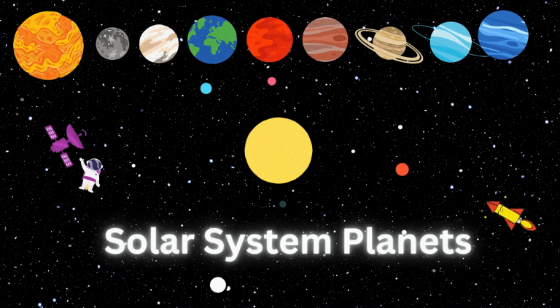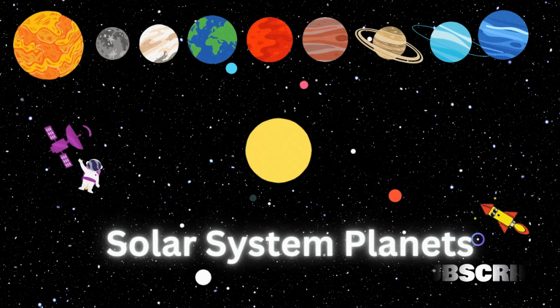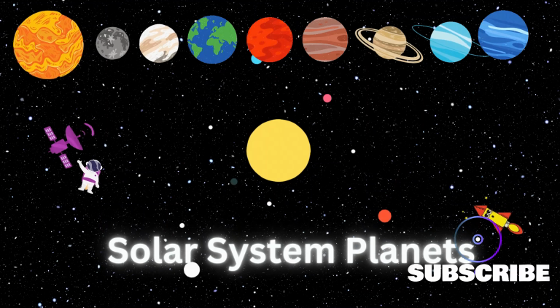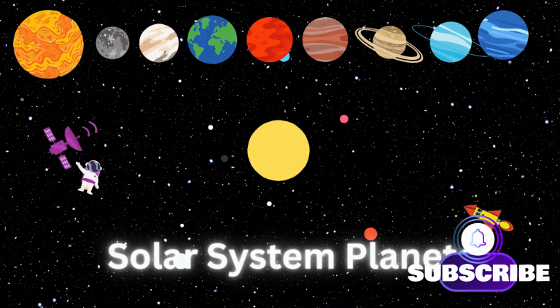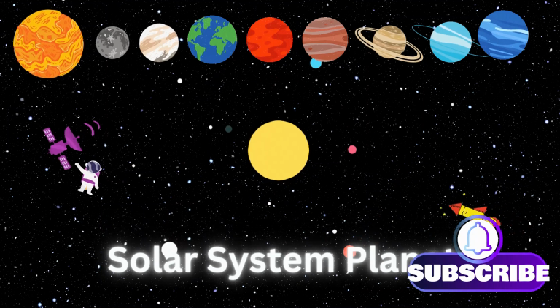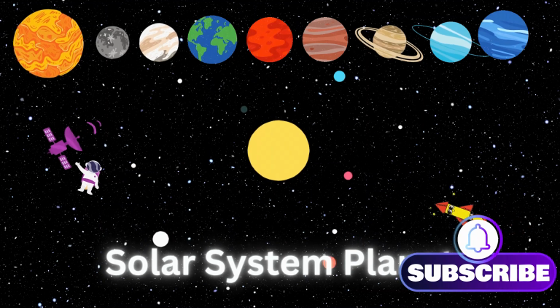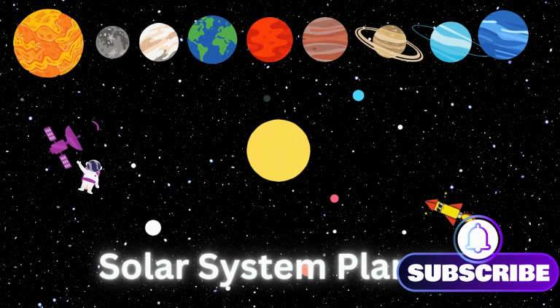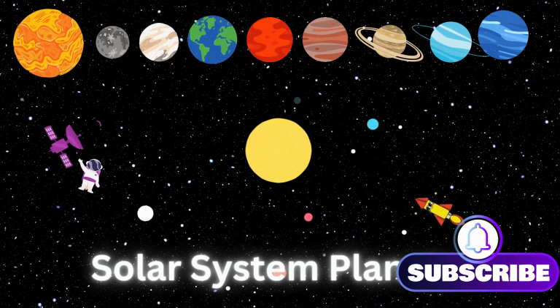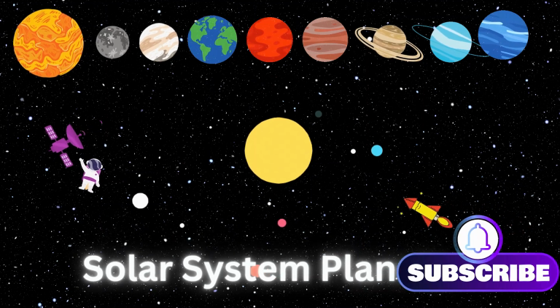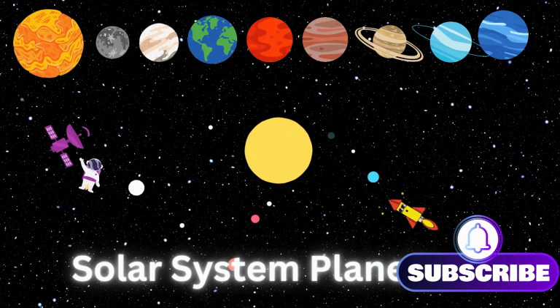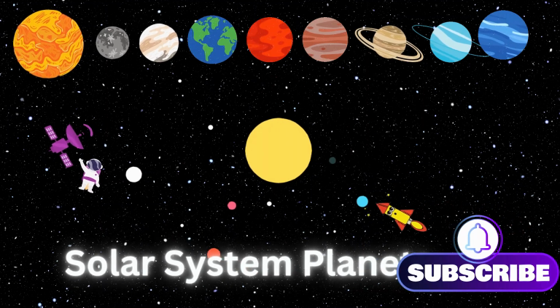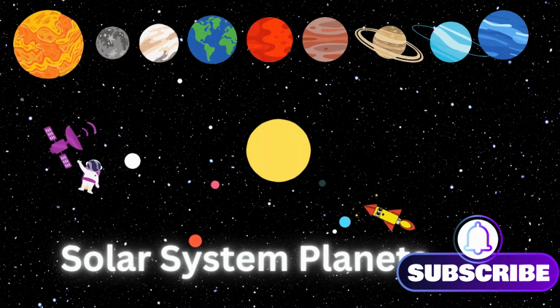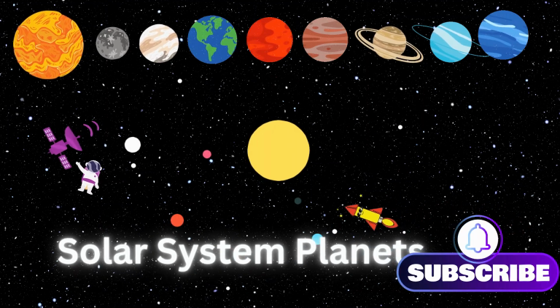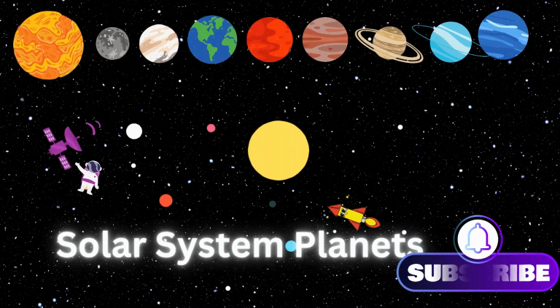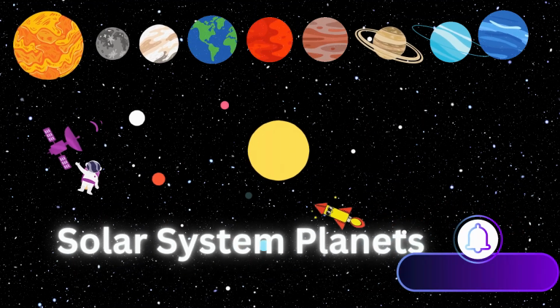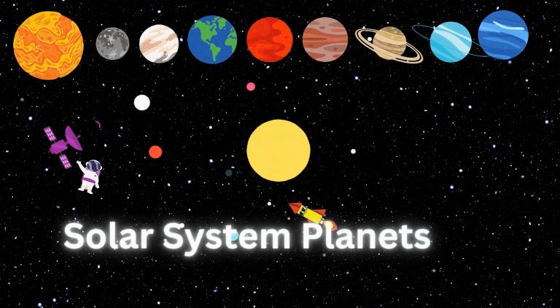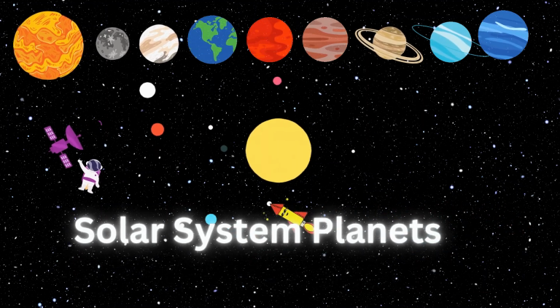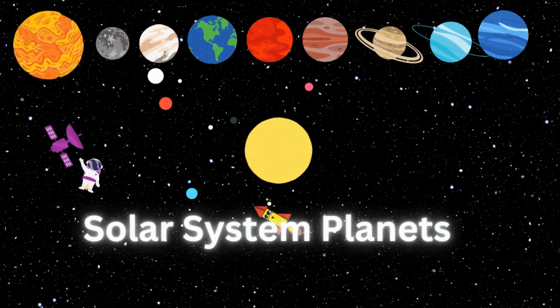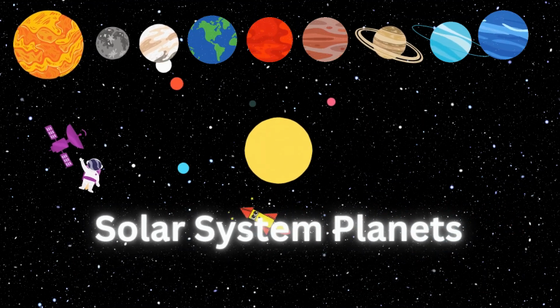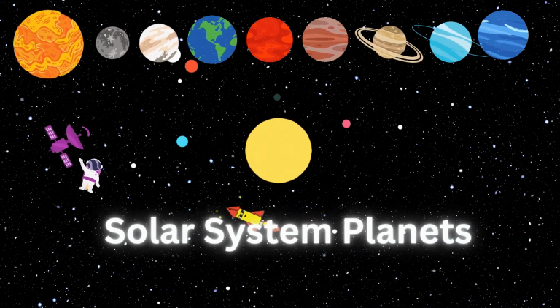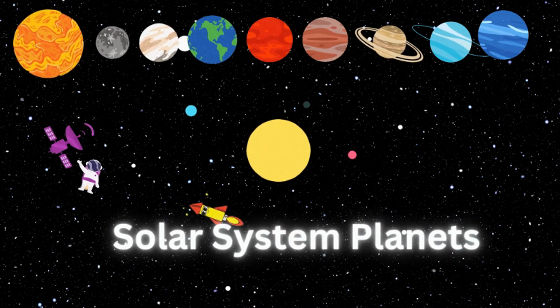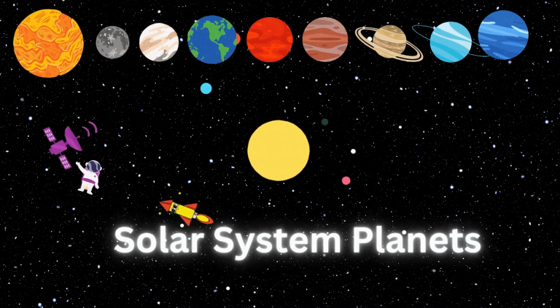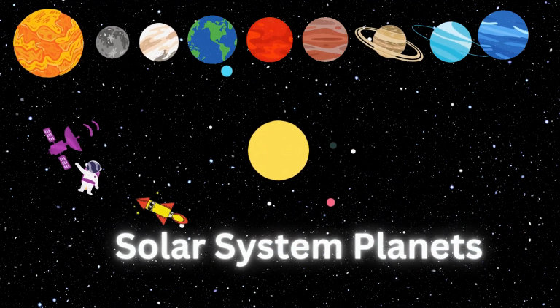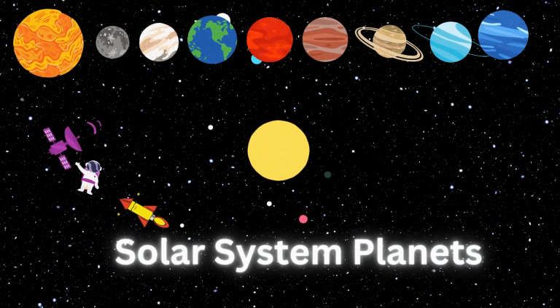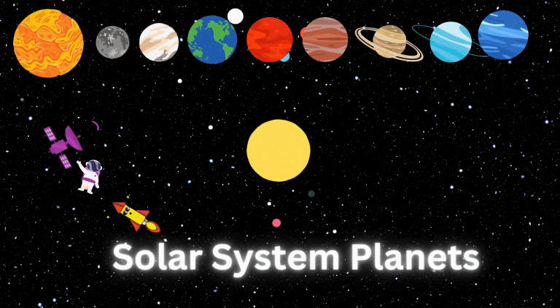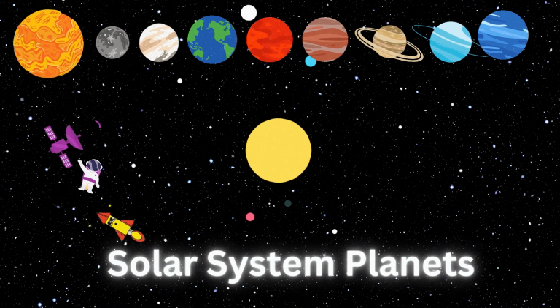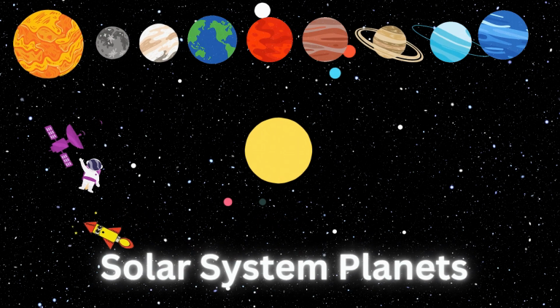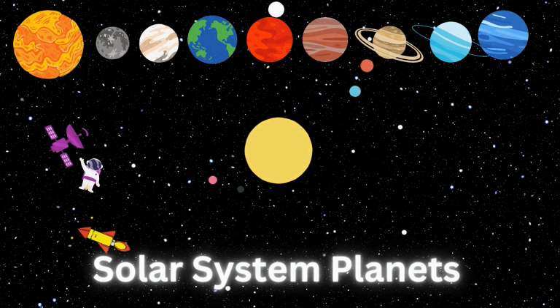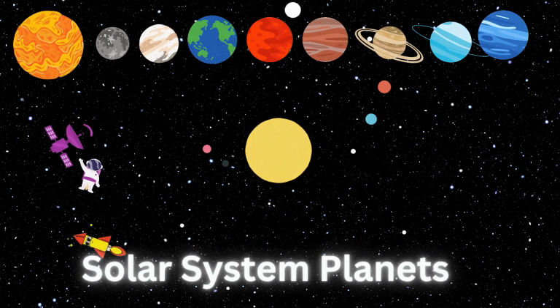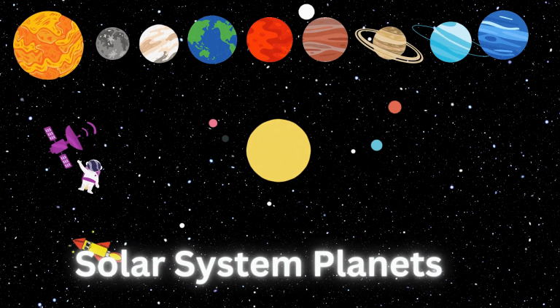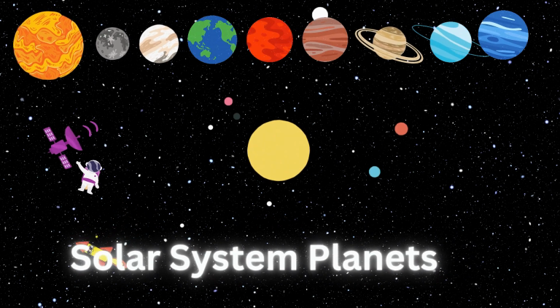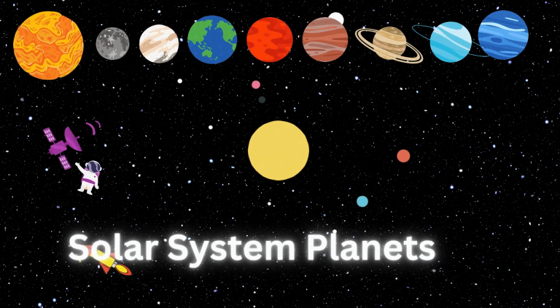Hello, welcome to my YouTube channel, Happy Star. Today we will learn about solar system planets.